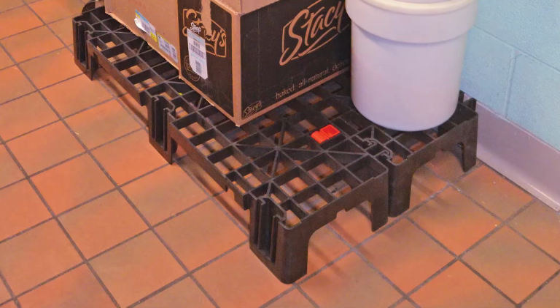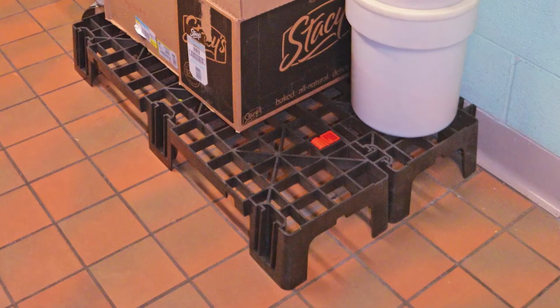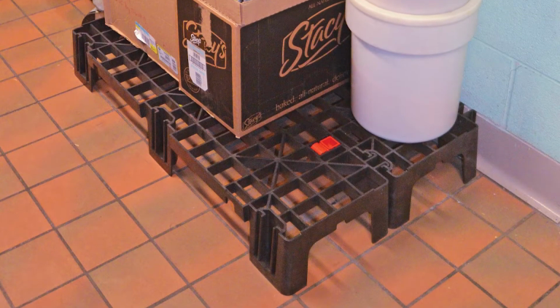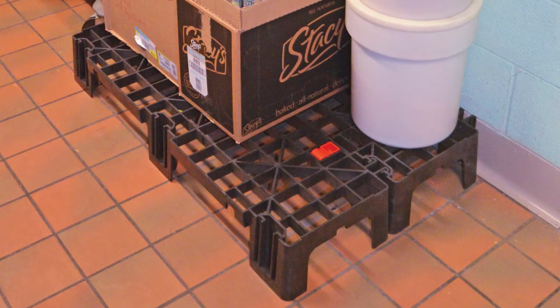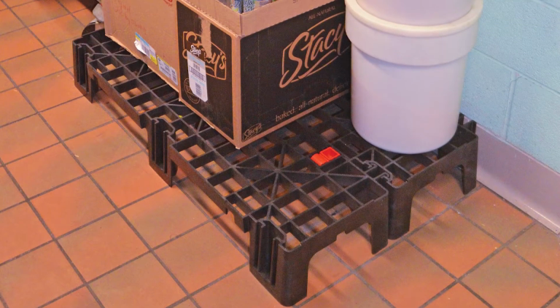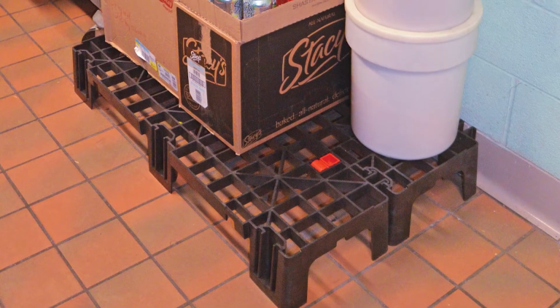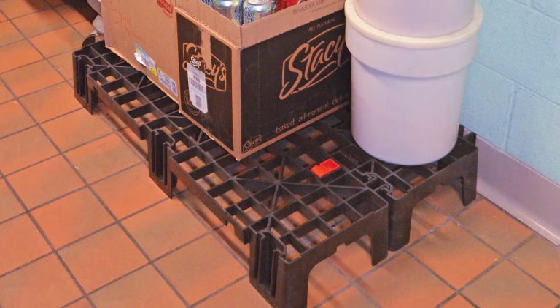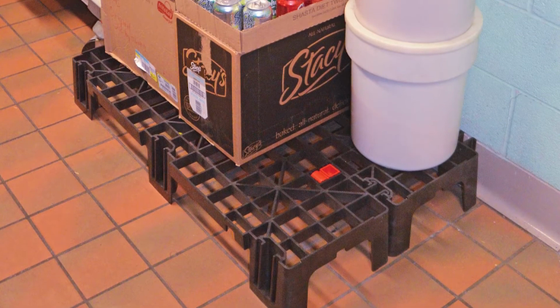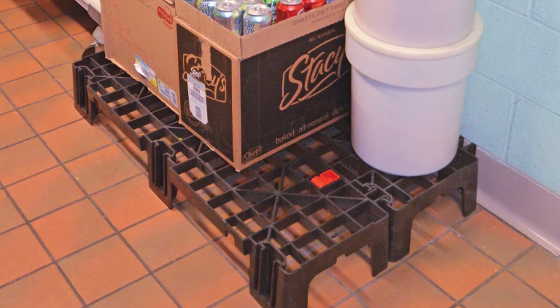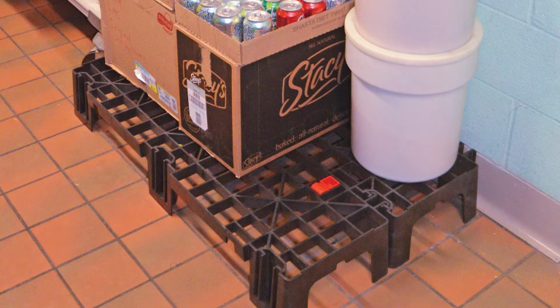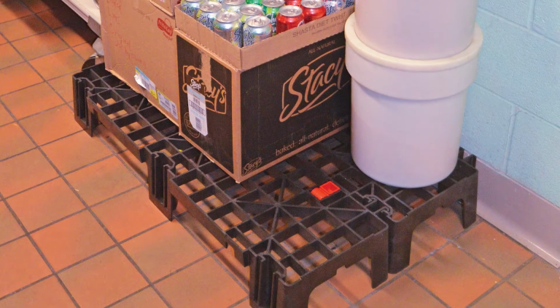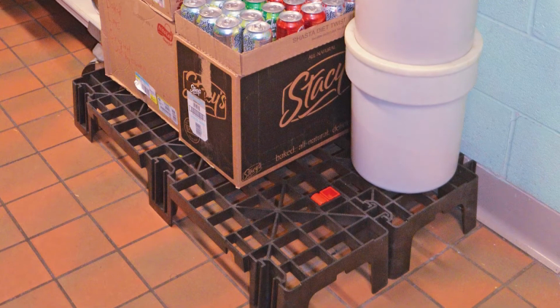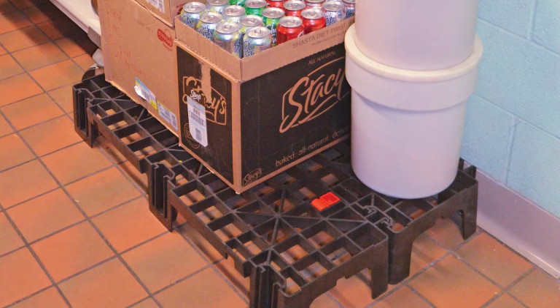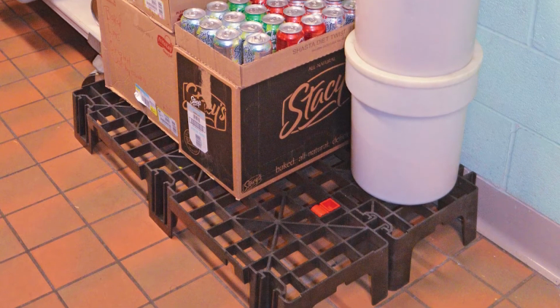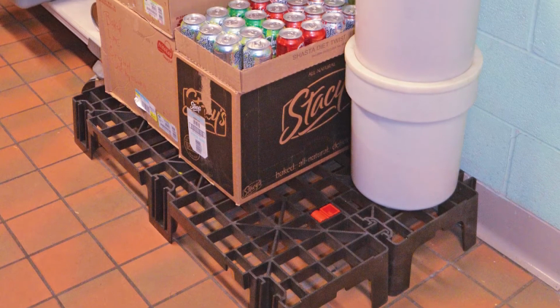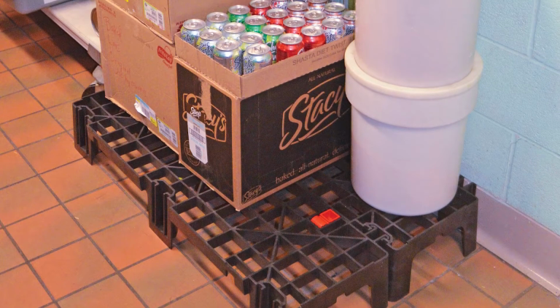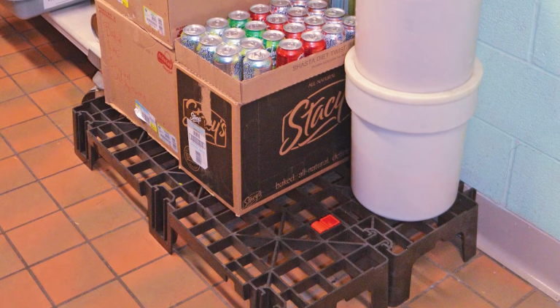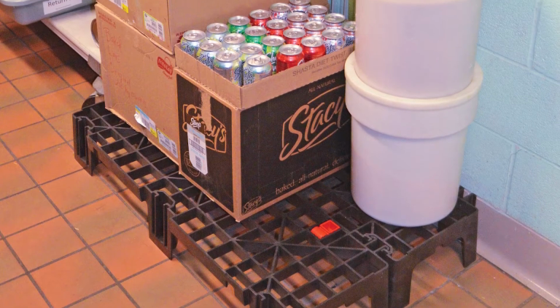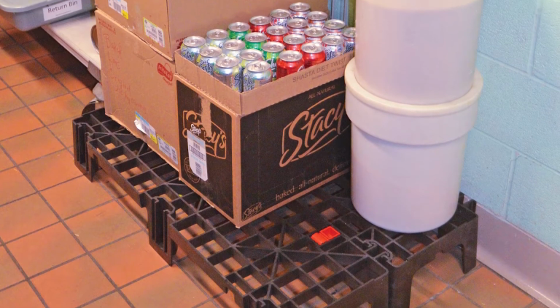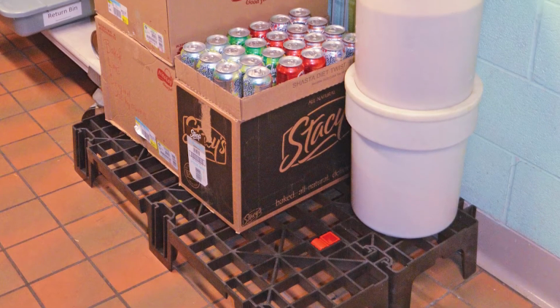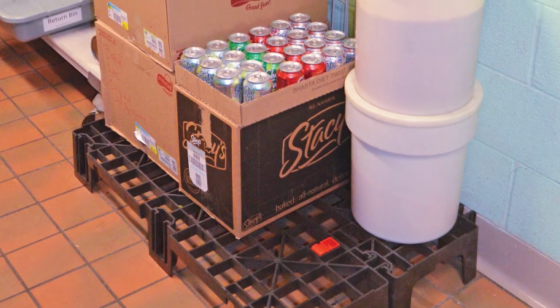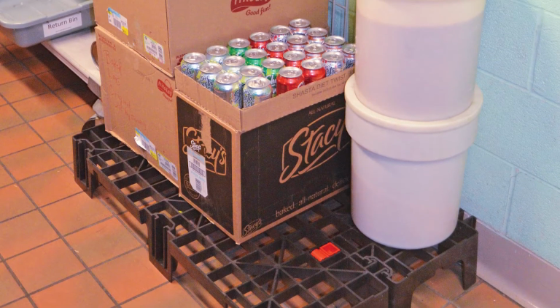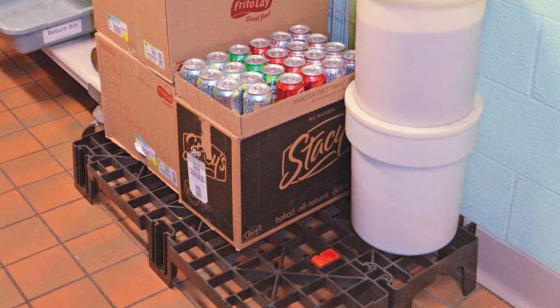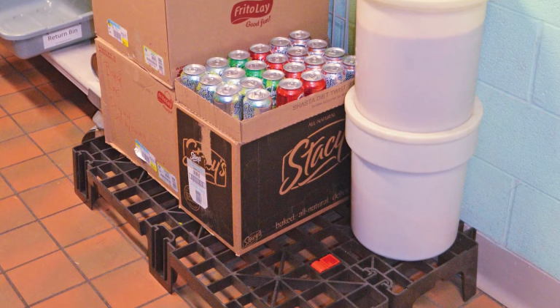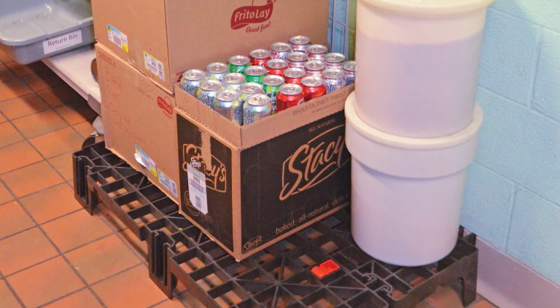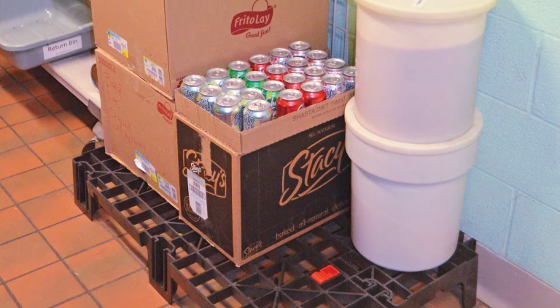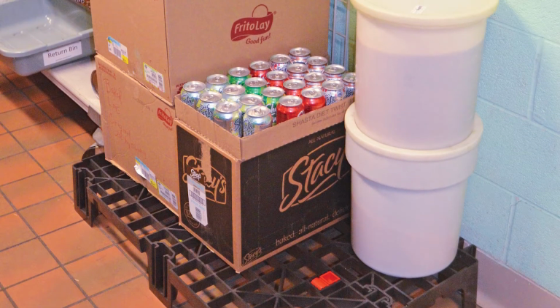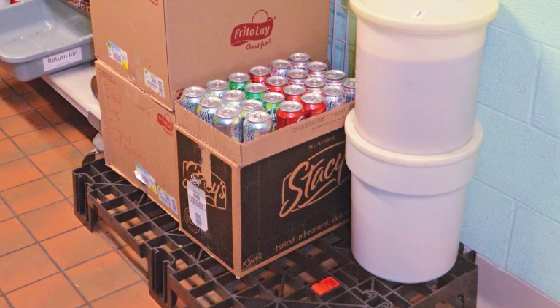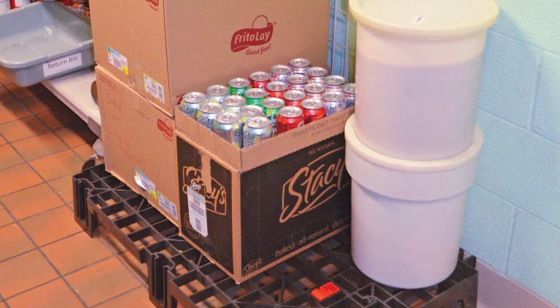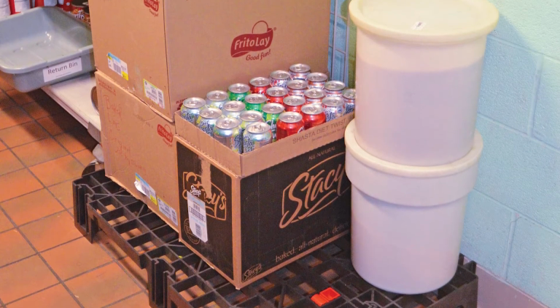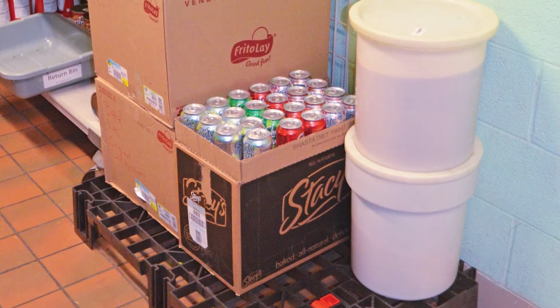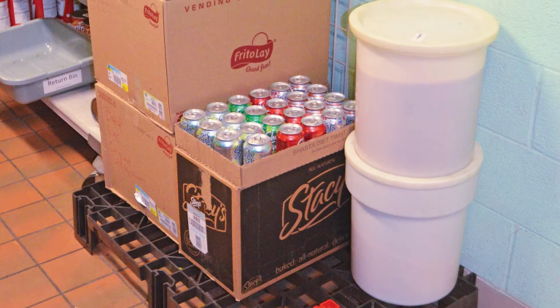Standing six inches off the ground, the platform allows for items to be stored free from water, dirt, and allowing for cleaning underneath.